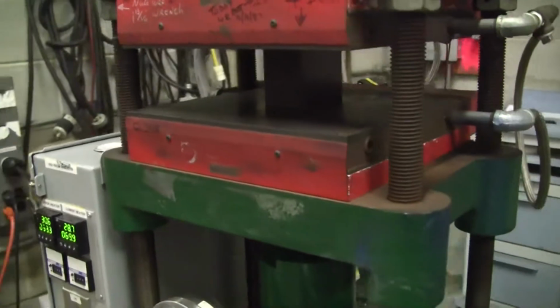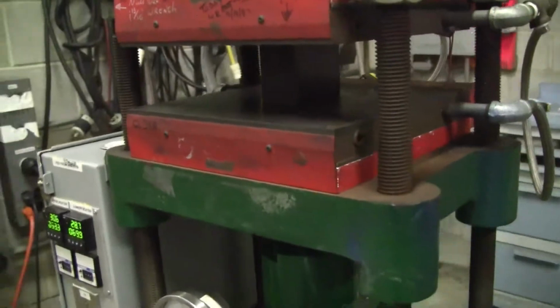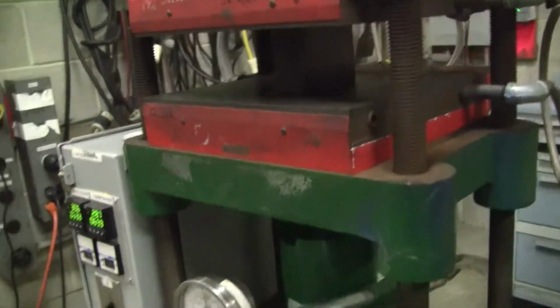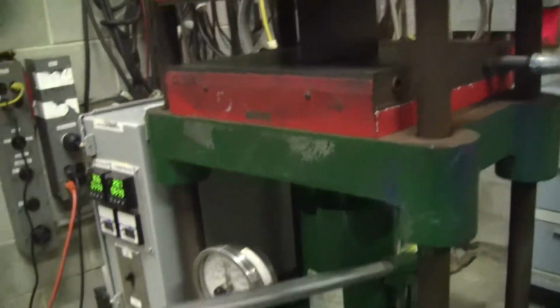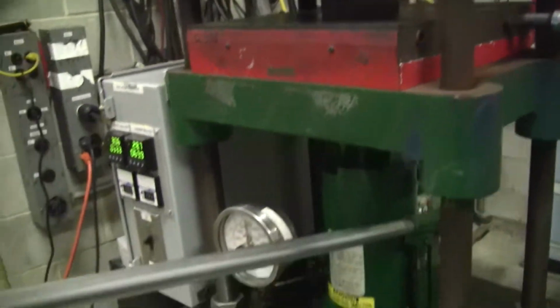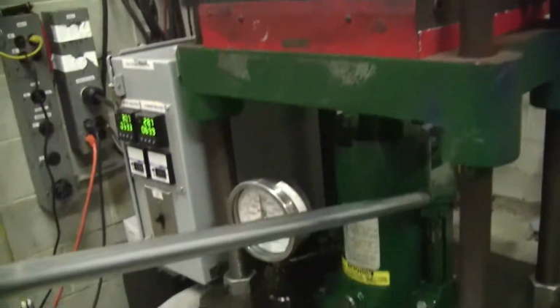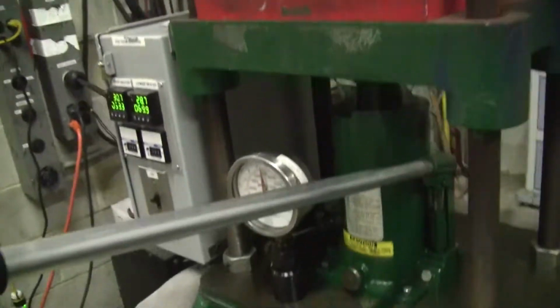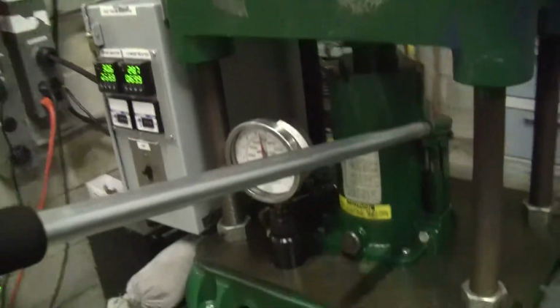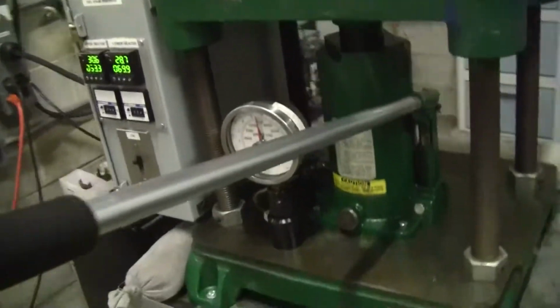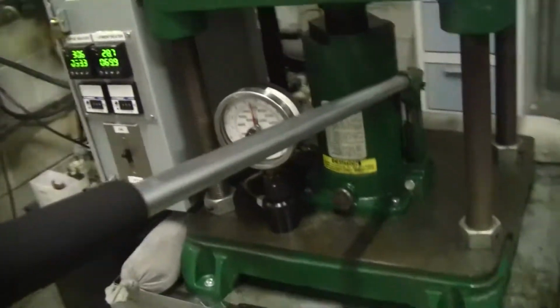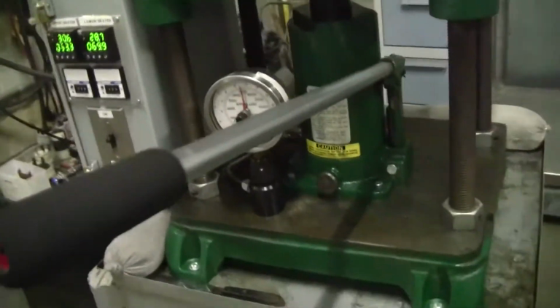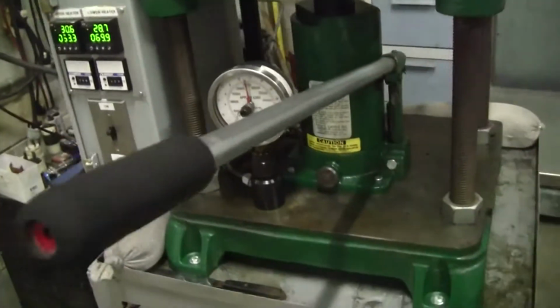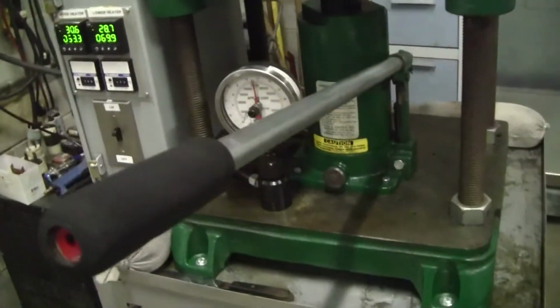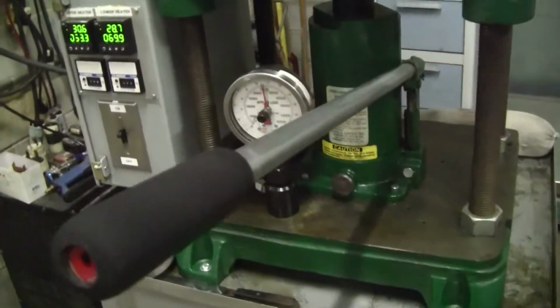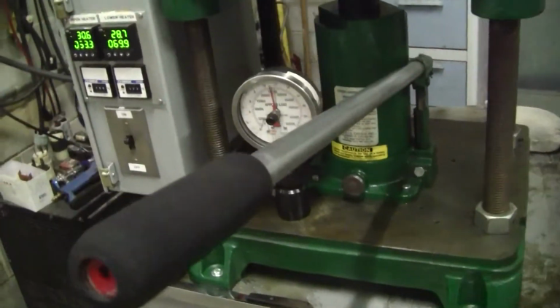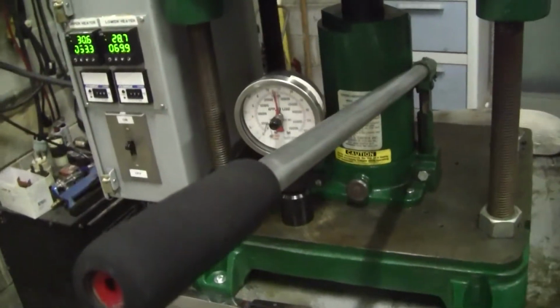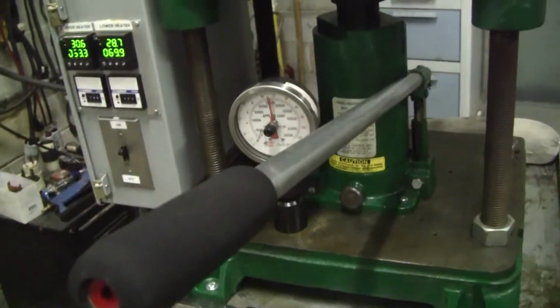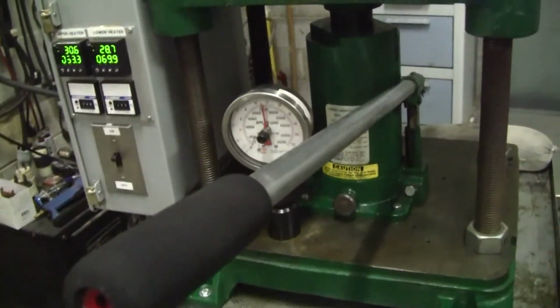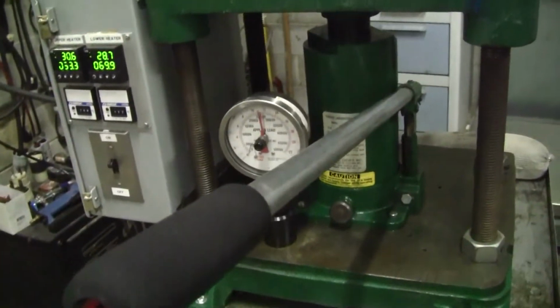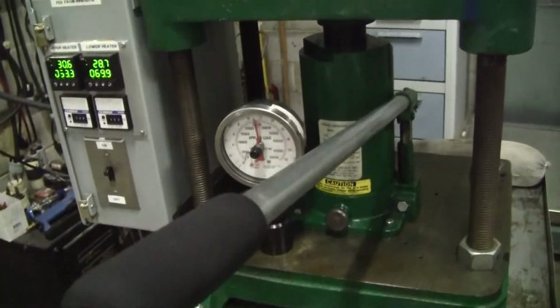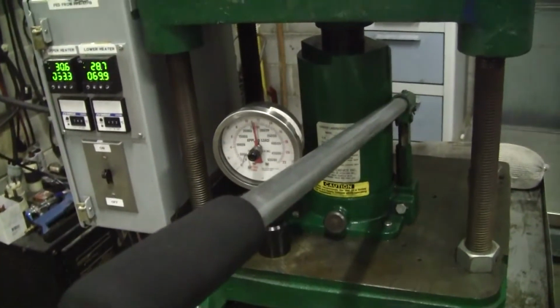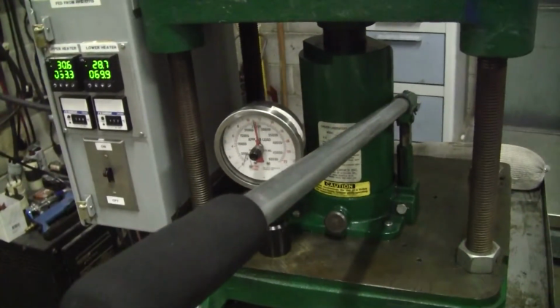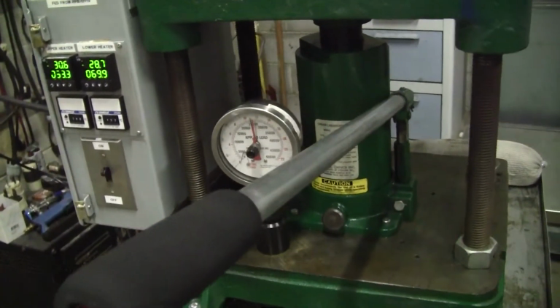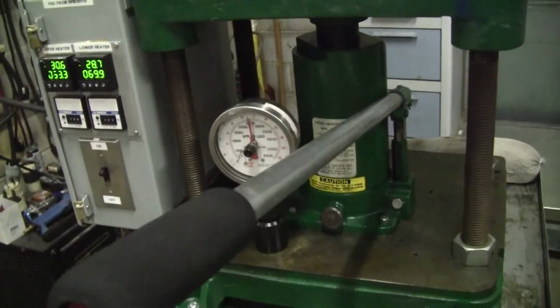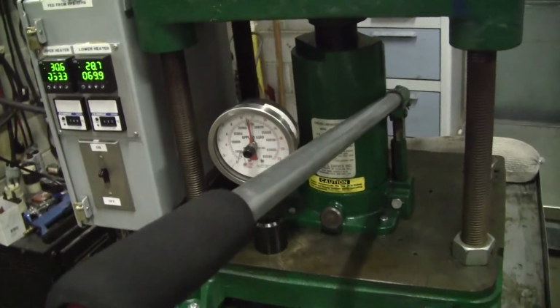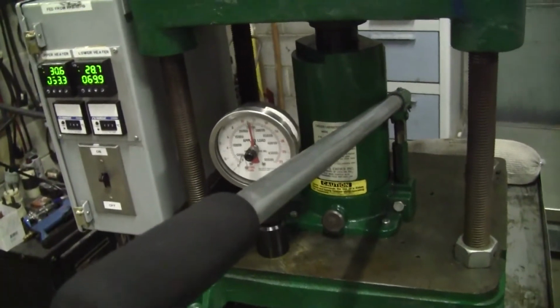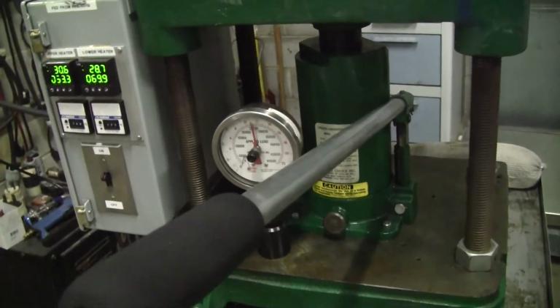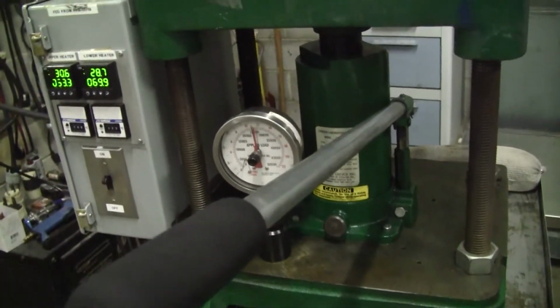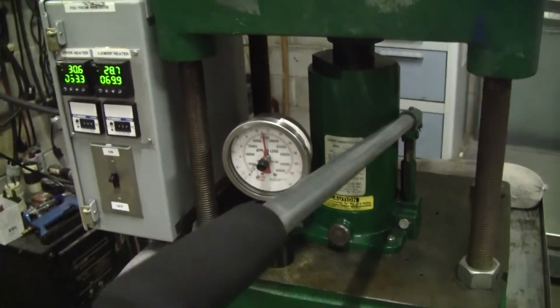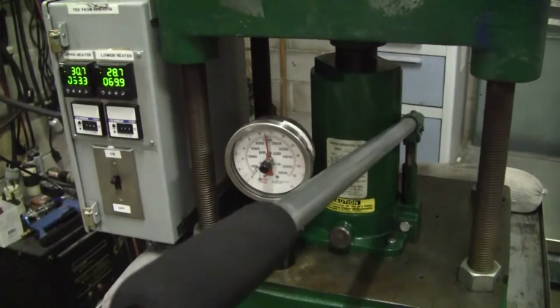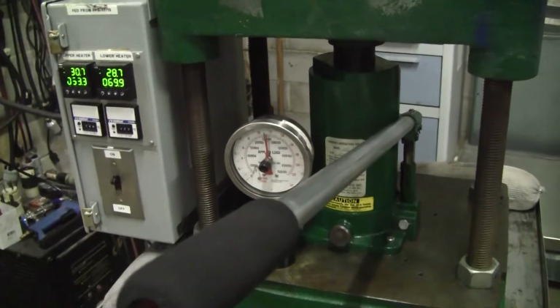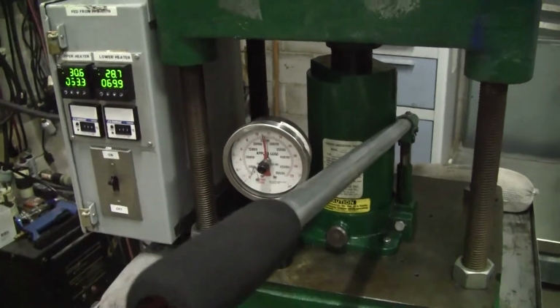This particular press goes up to 25 tons — that's 50,000 pounds.